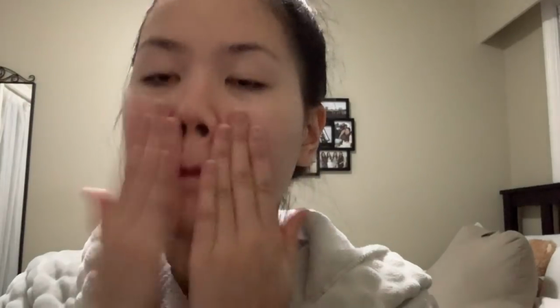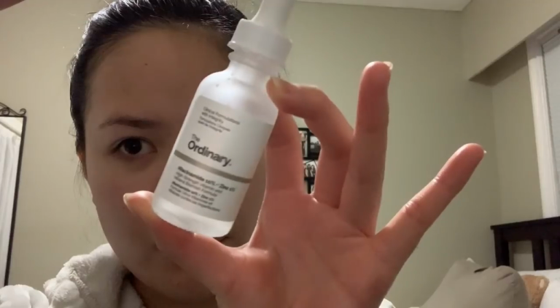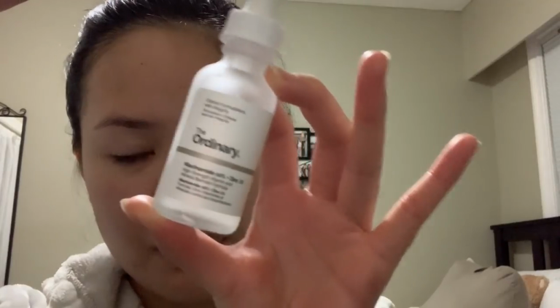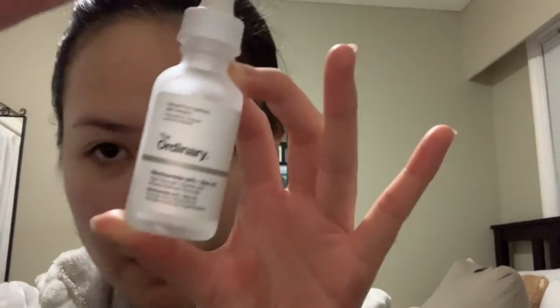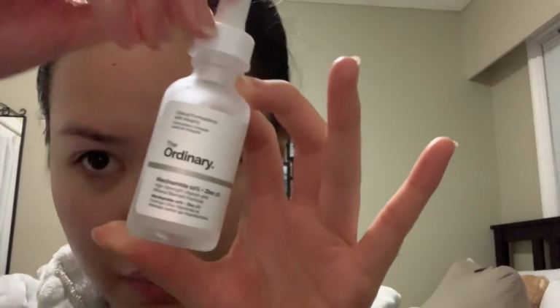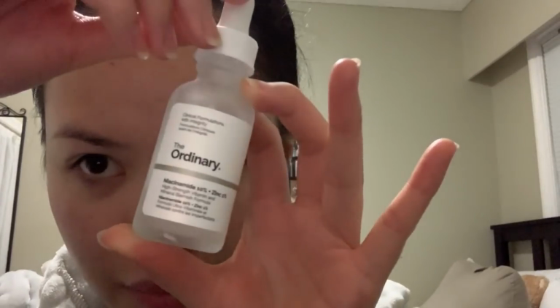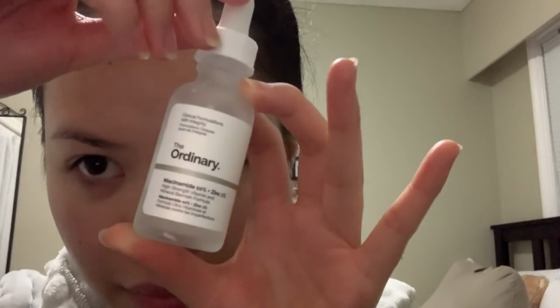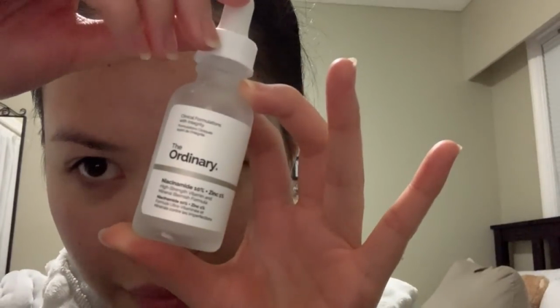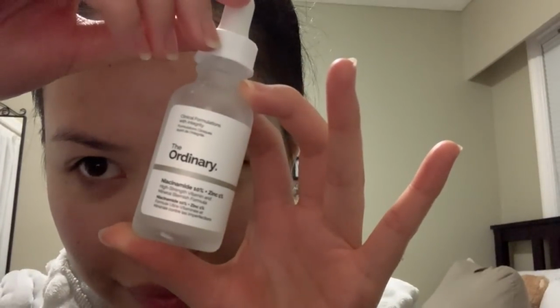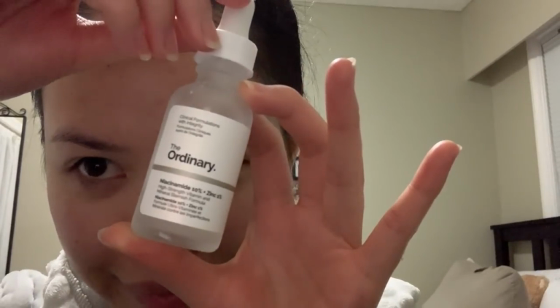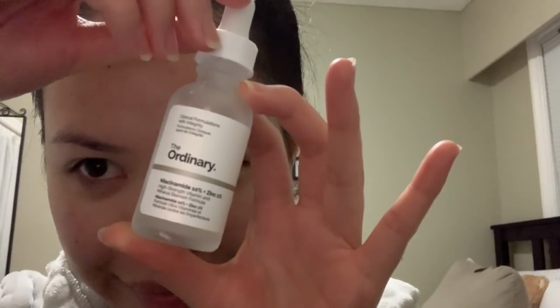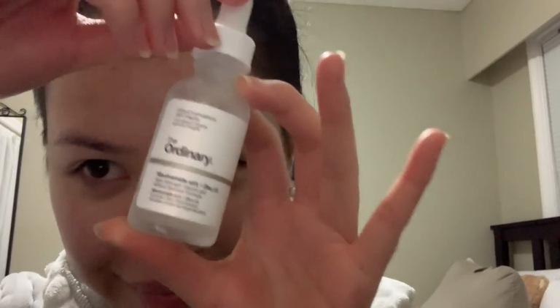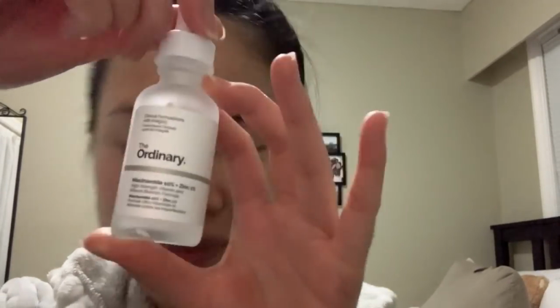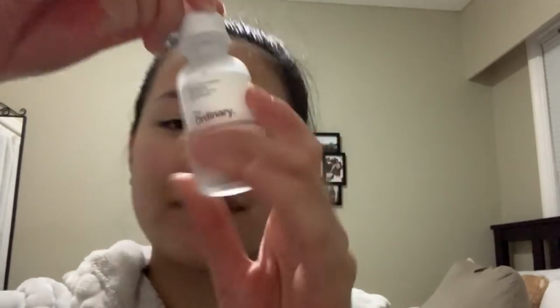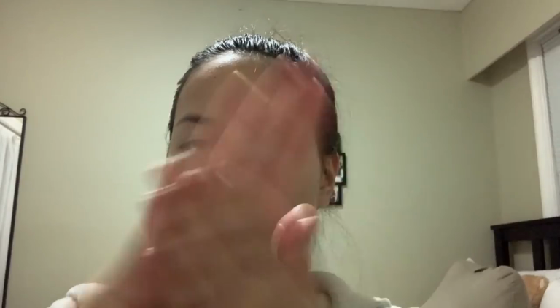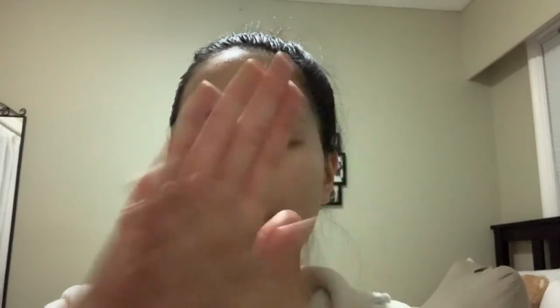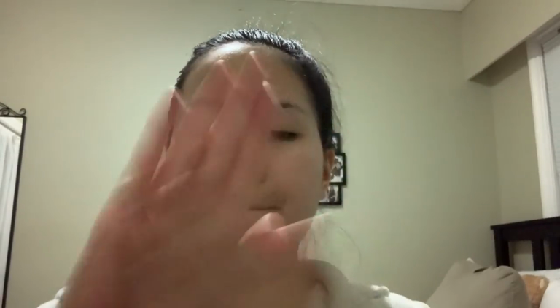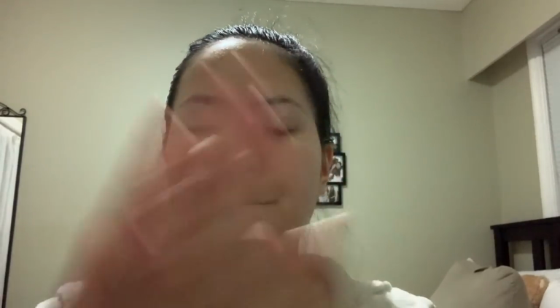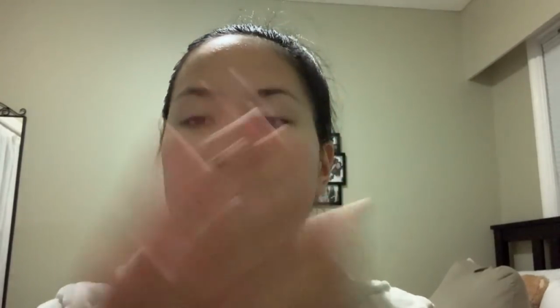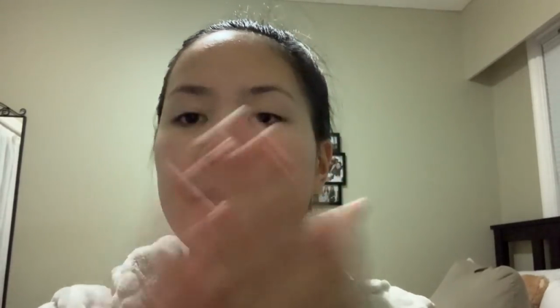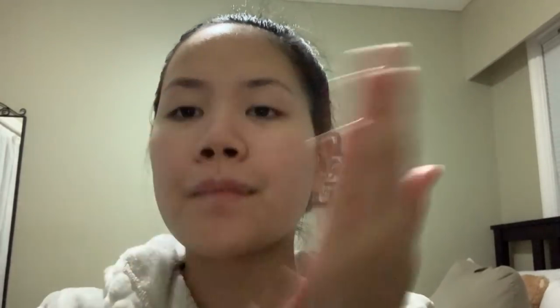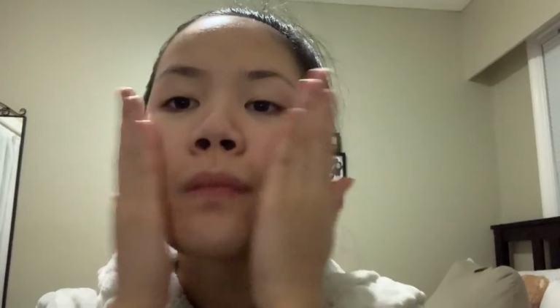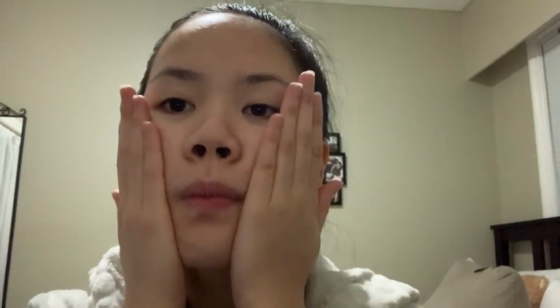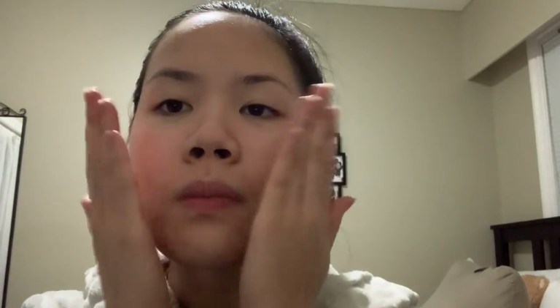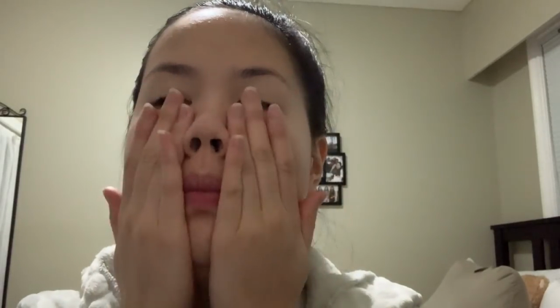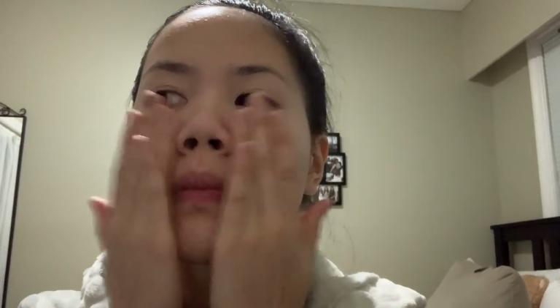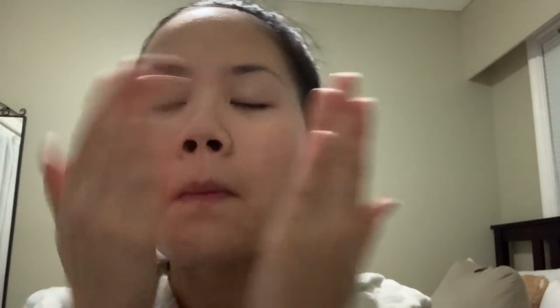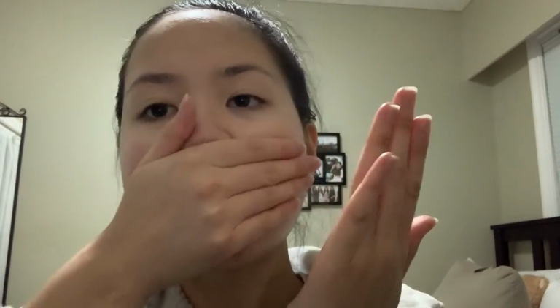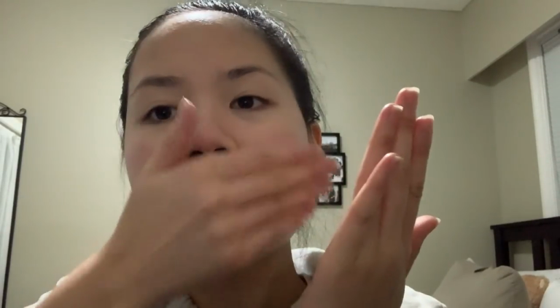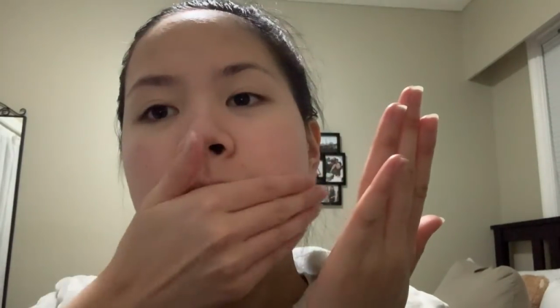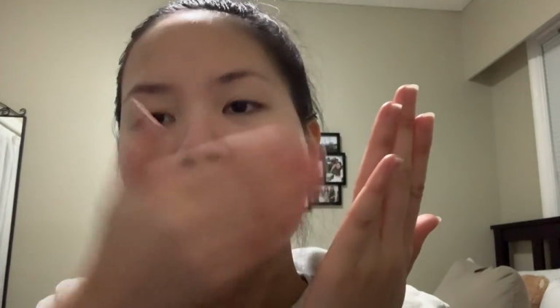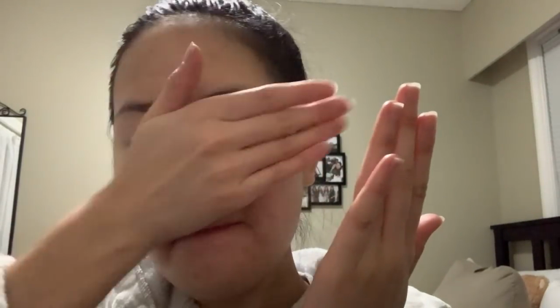Once 20 minutes is up, I'm going to use the same two serums I used earlier in the day: the niacinamide serum and the hyaluronic acid serum.